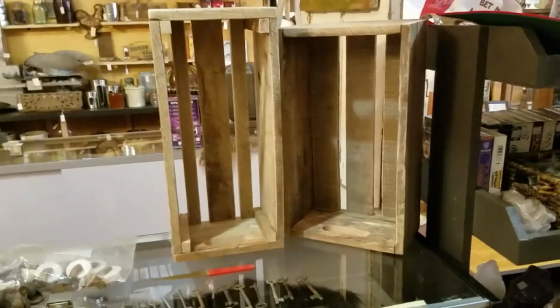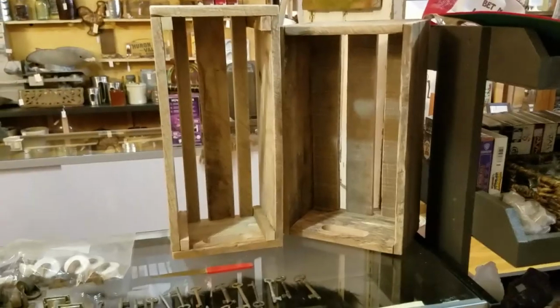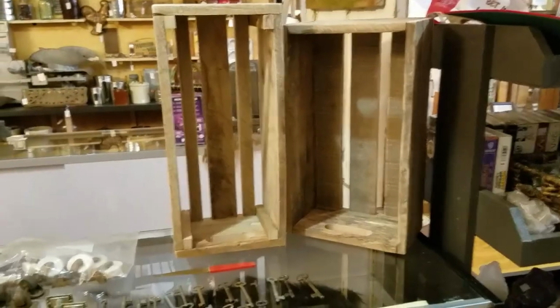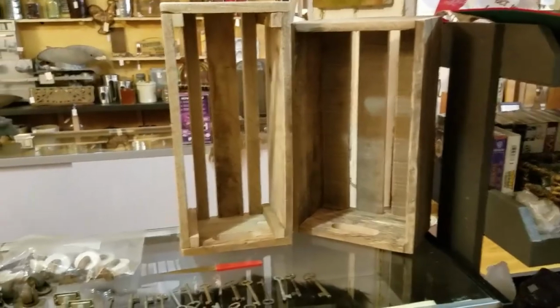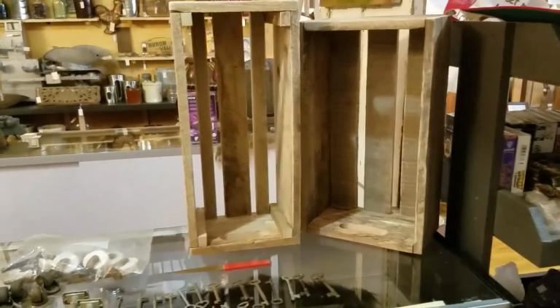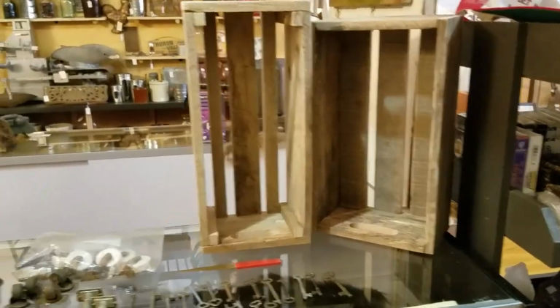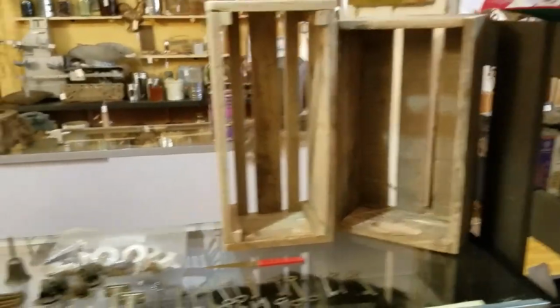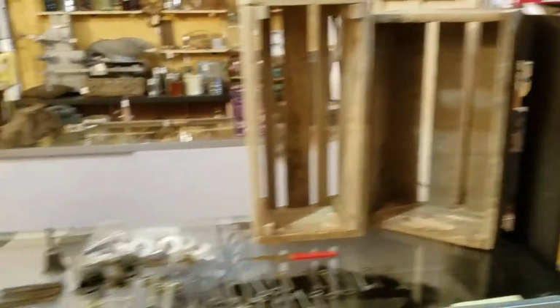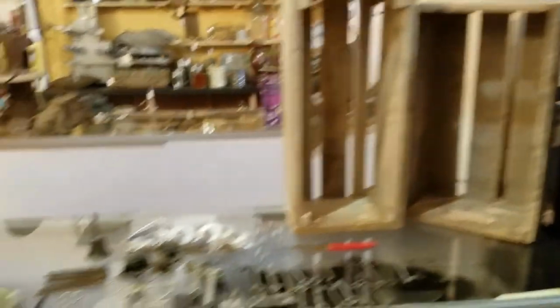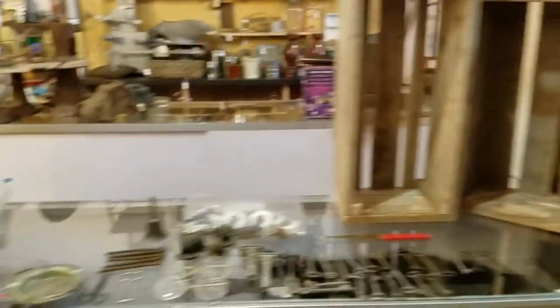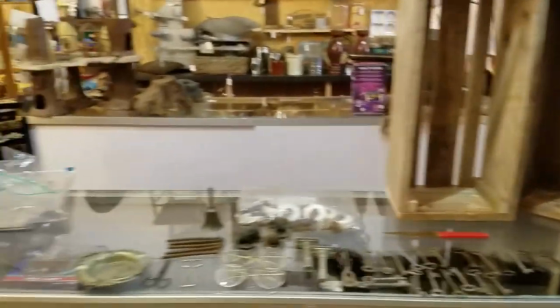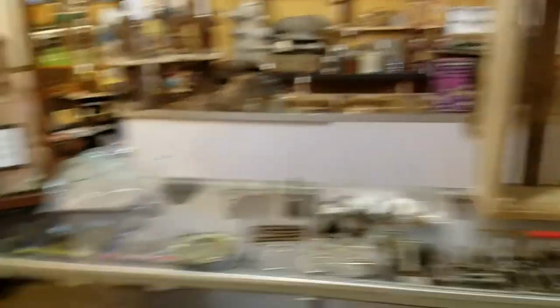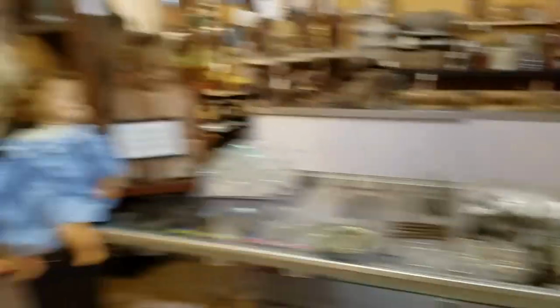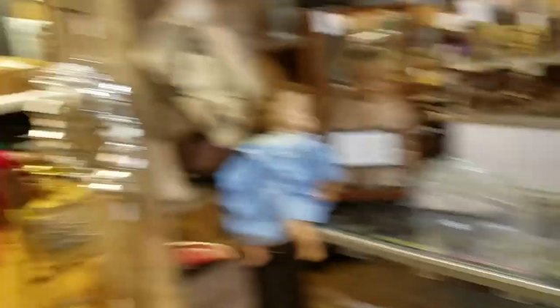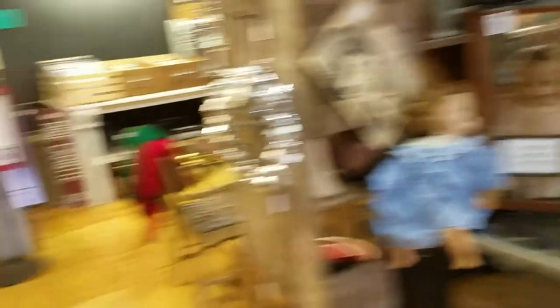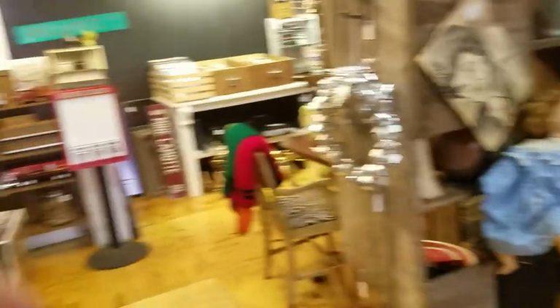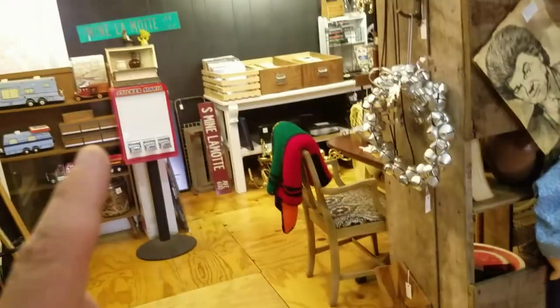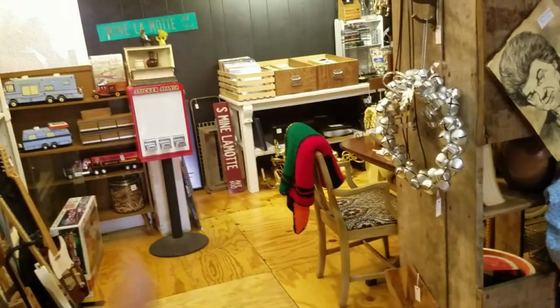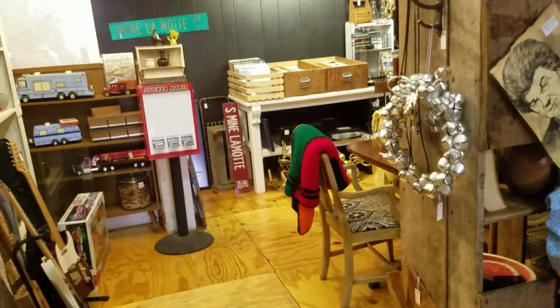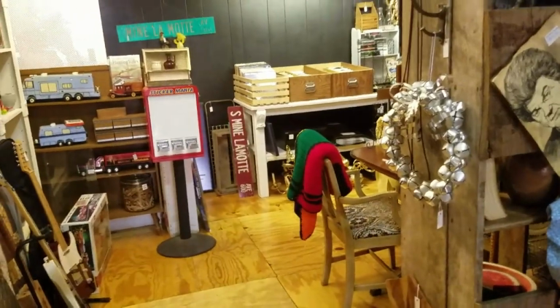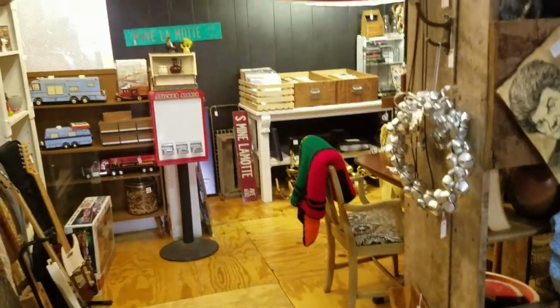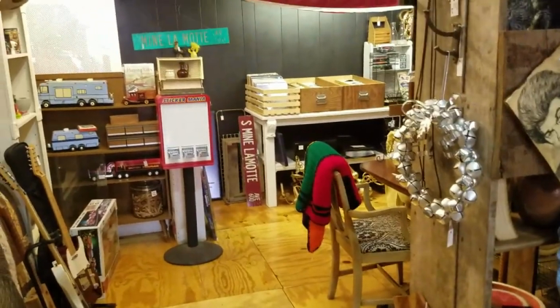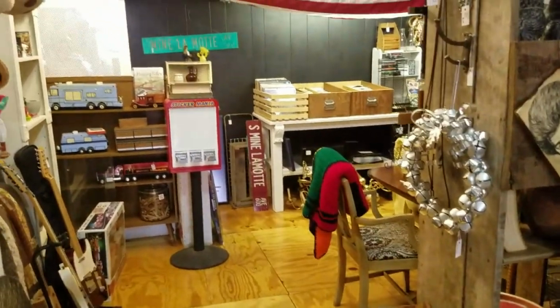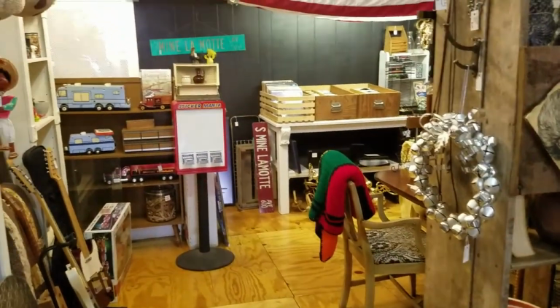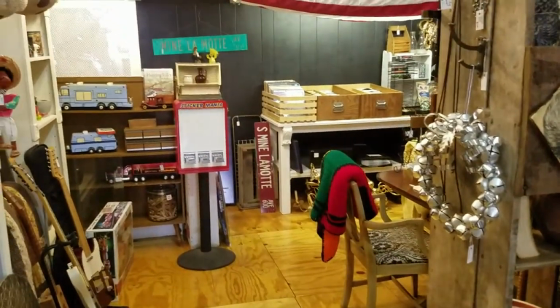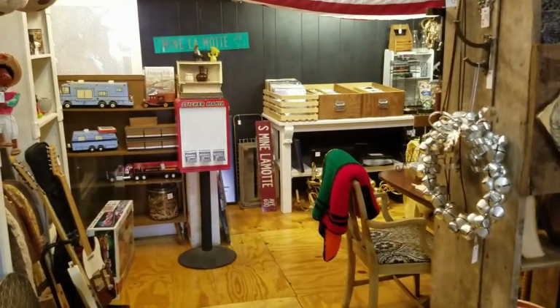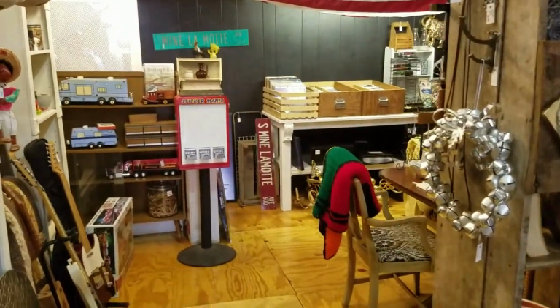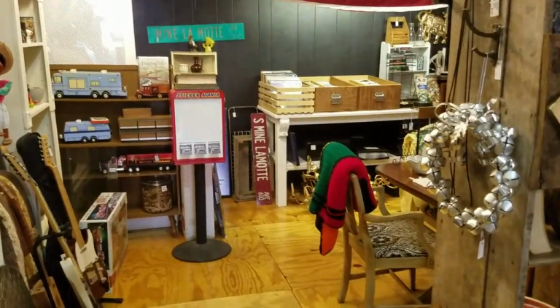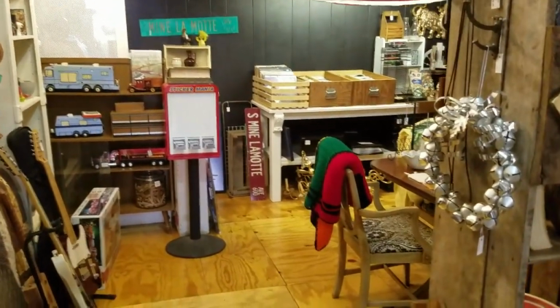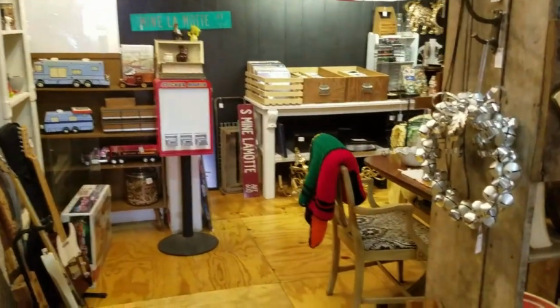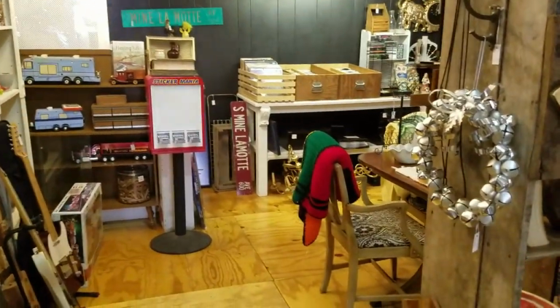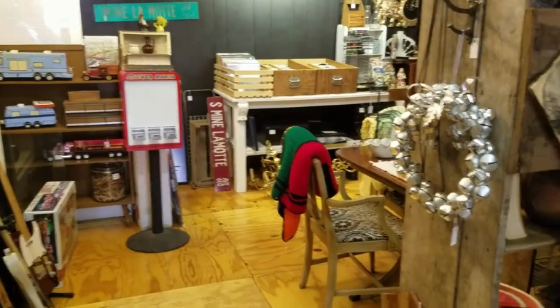We came up to the antique store real quick because the wife had to pick up a couple things from the basement.